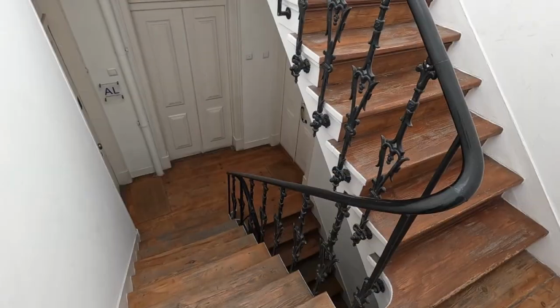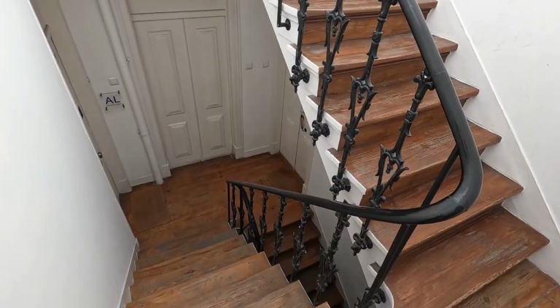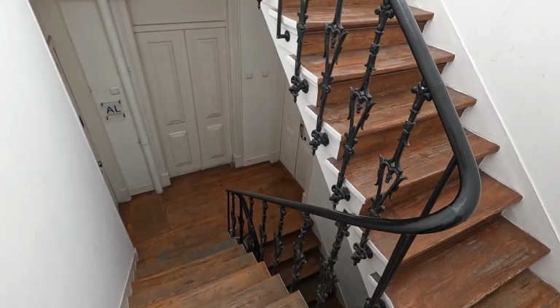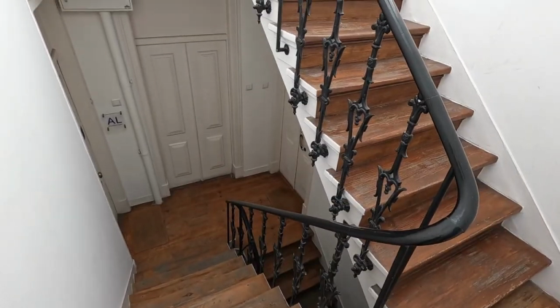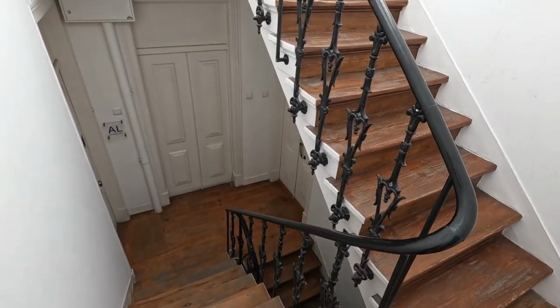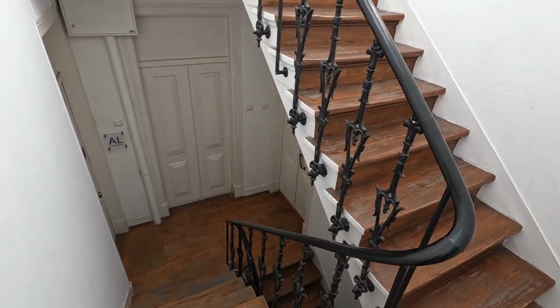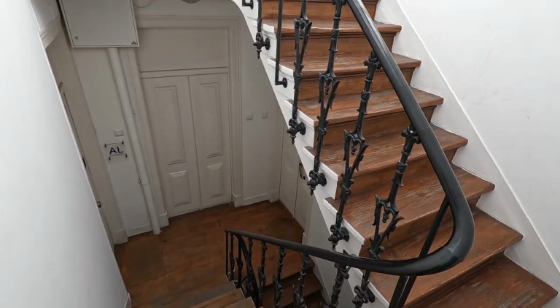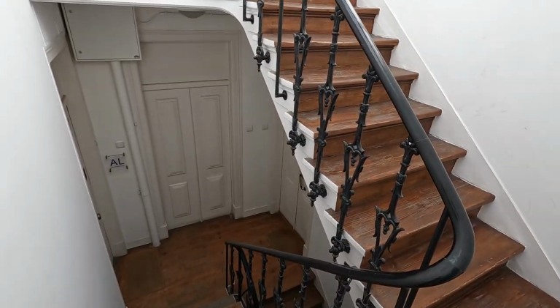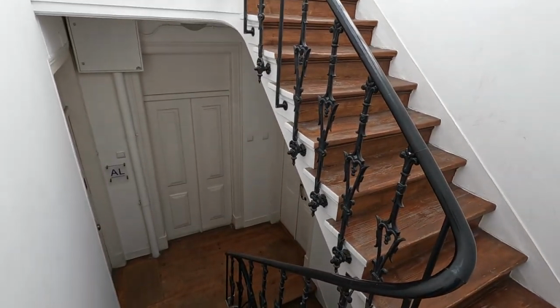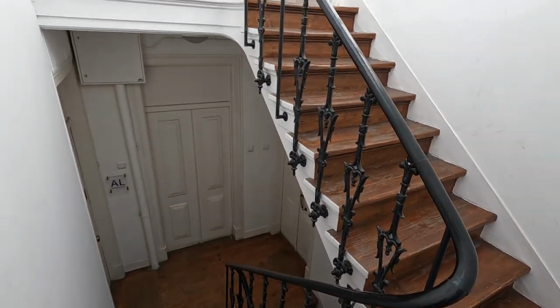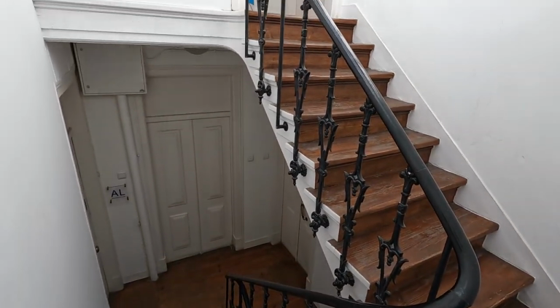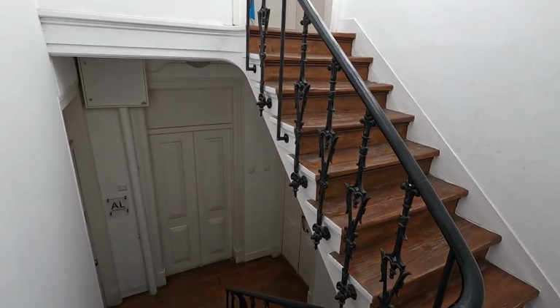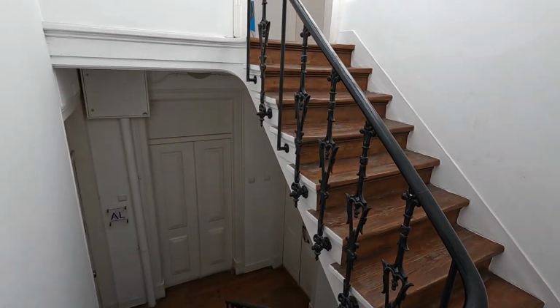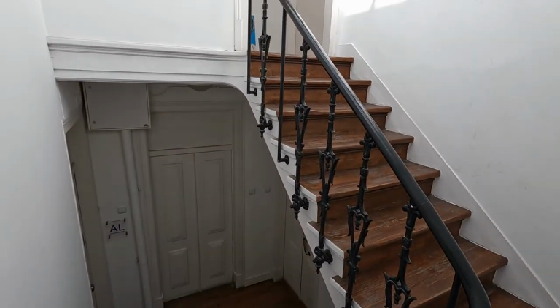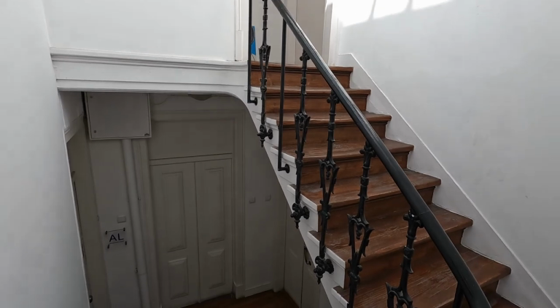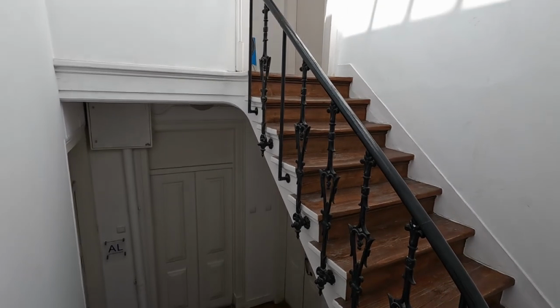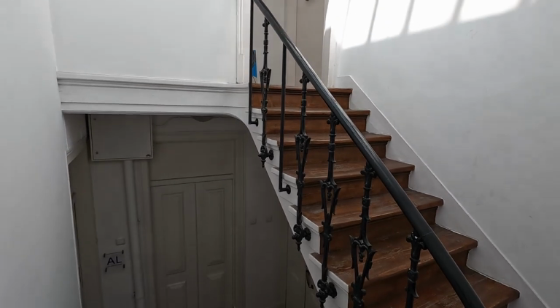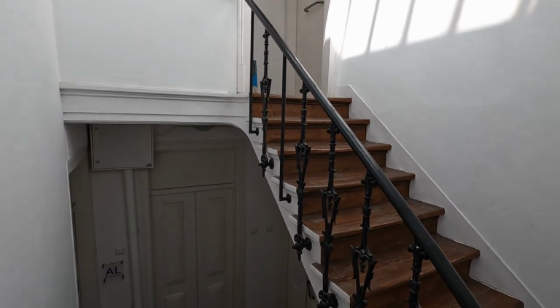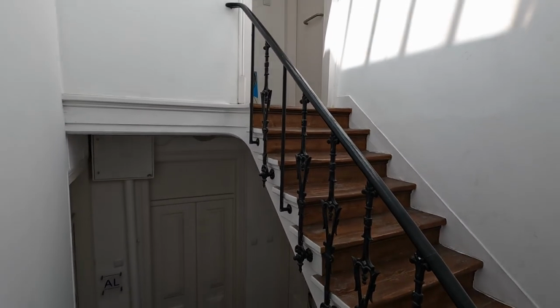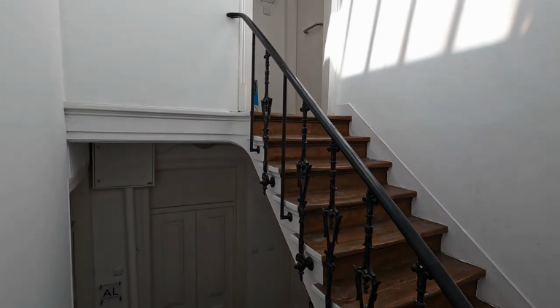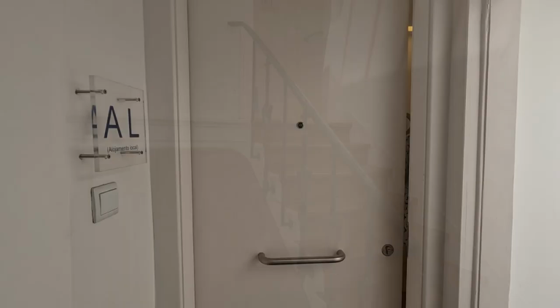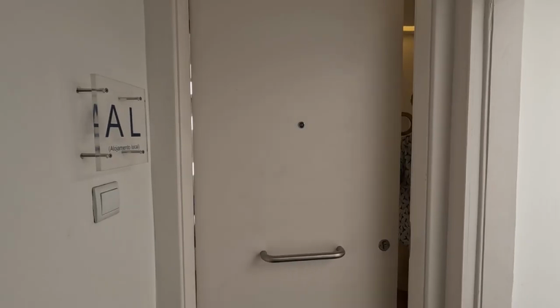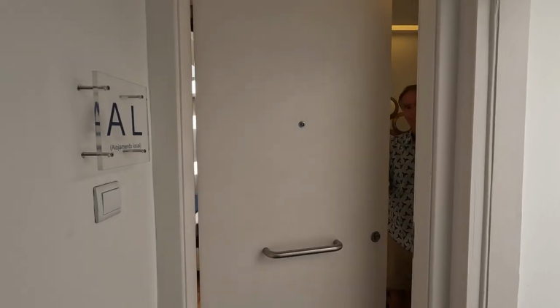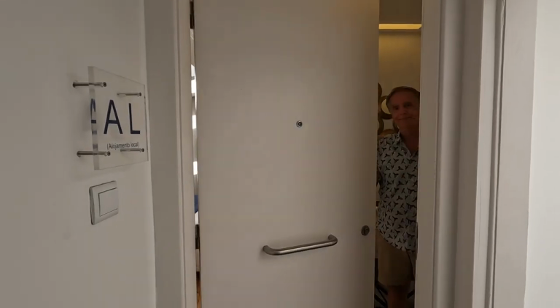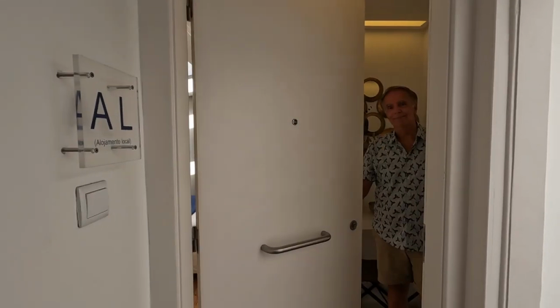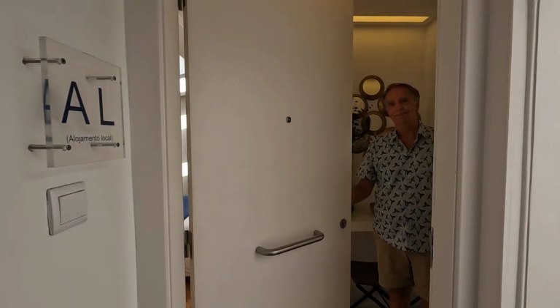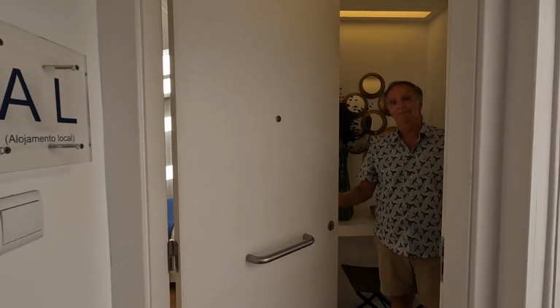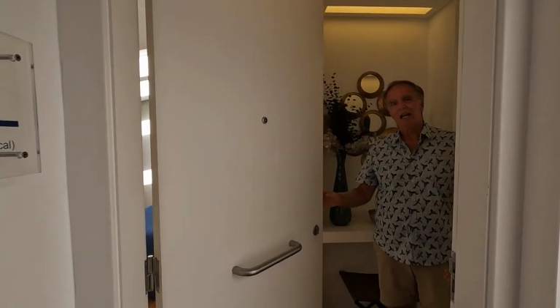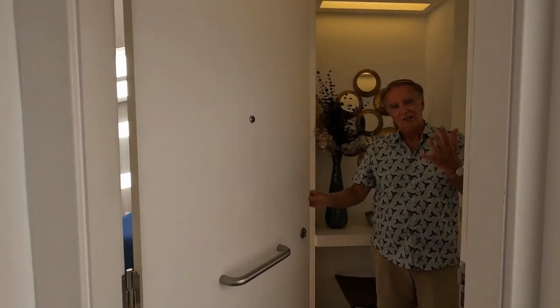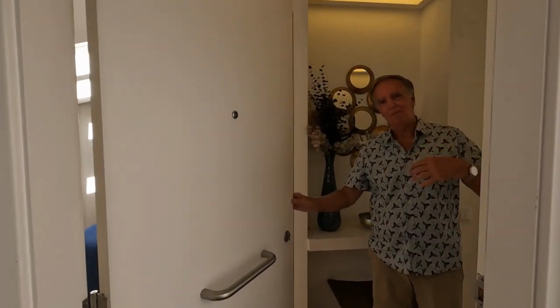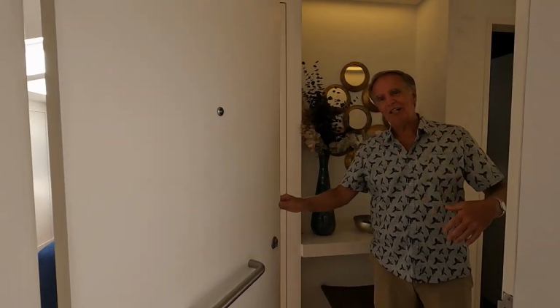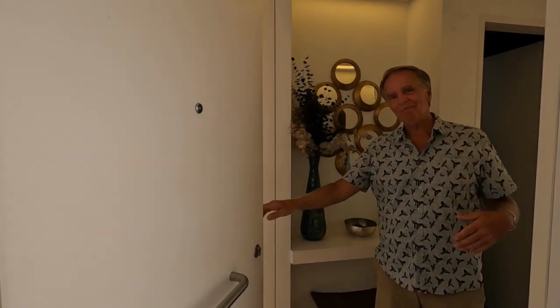Walking up to the fifth floor, you'll find our apartment at the top of the stairs. Come on in.